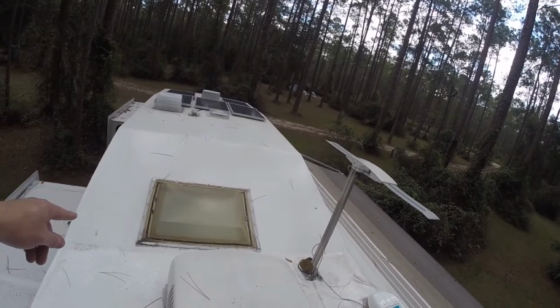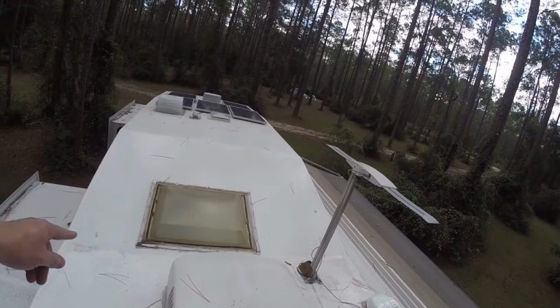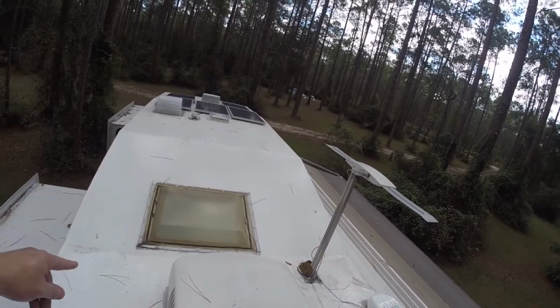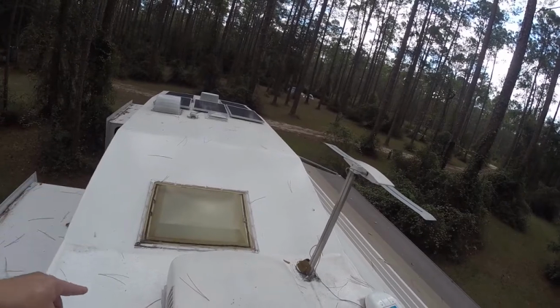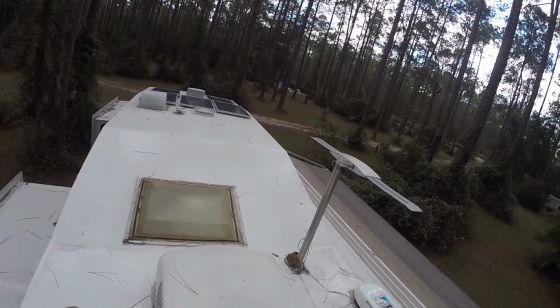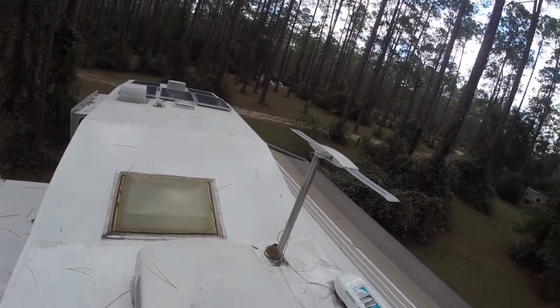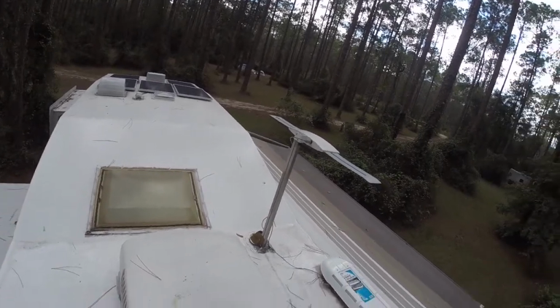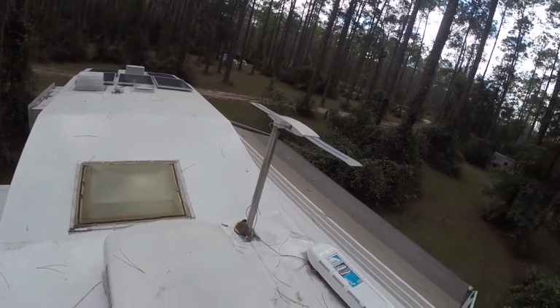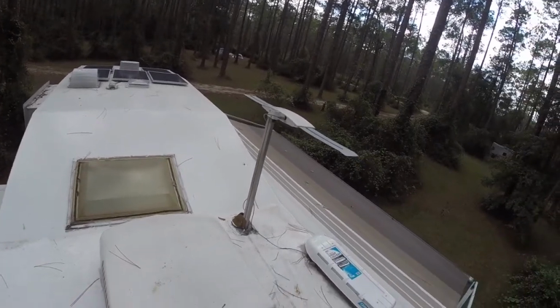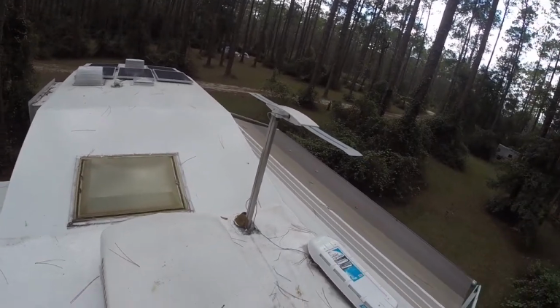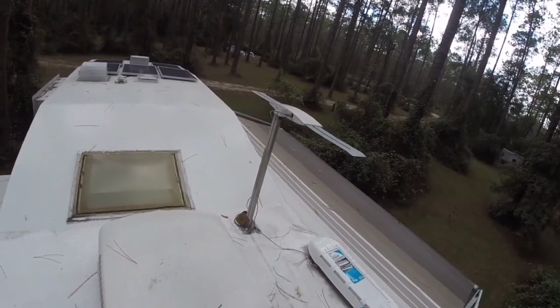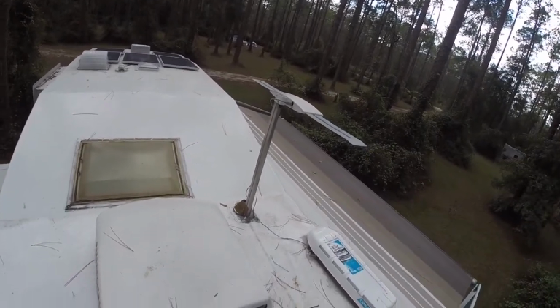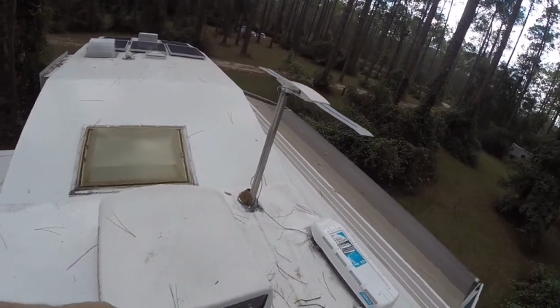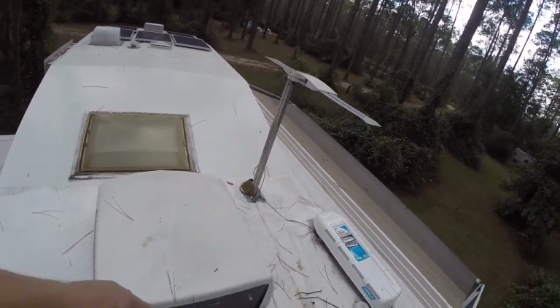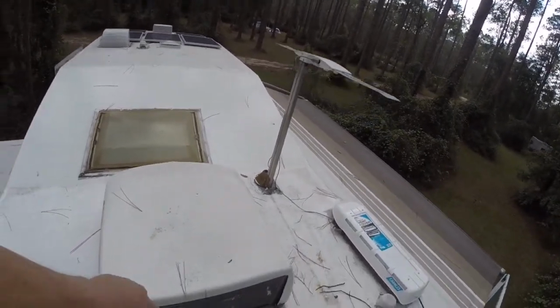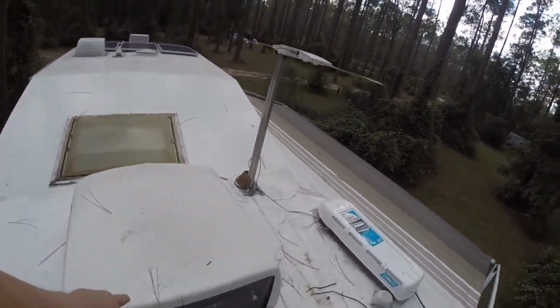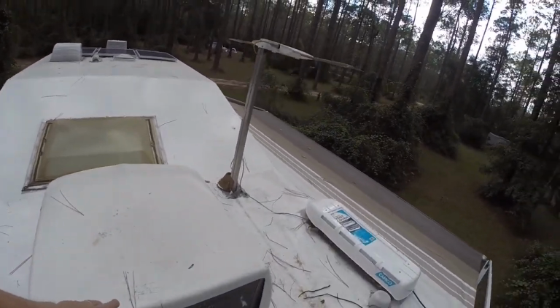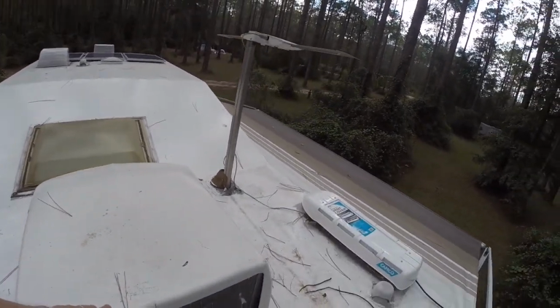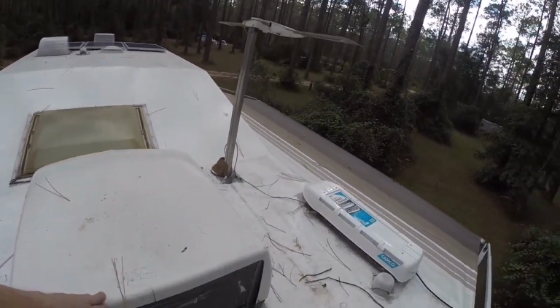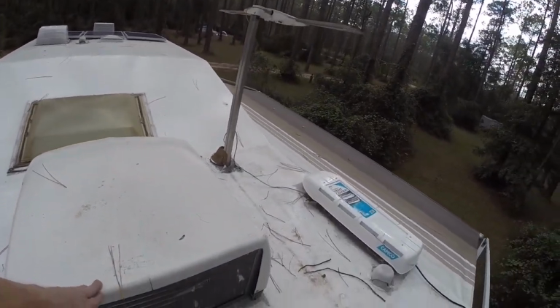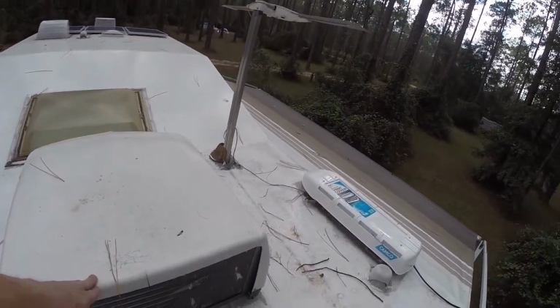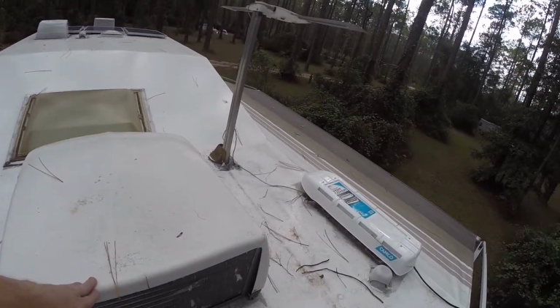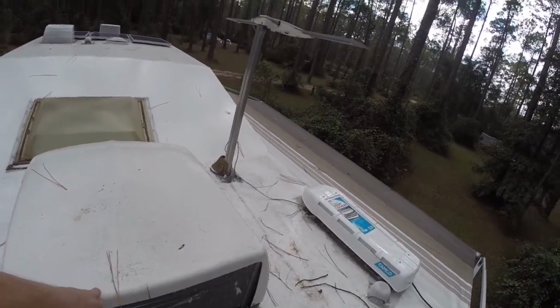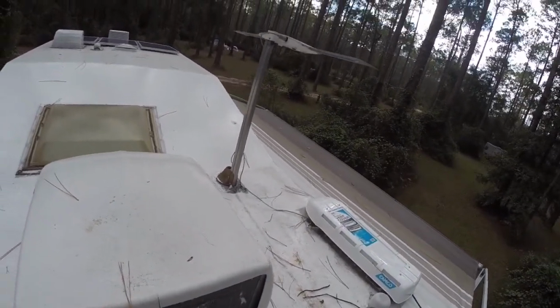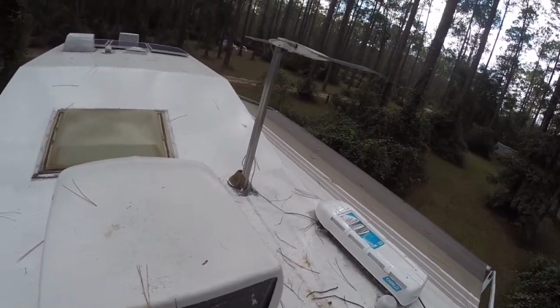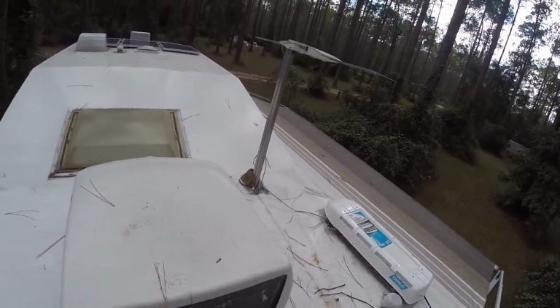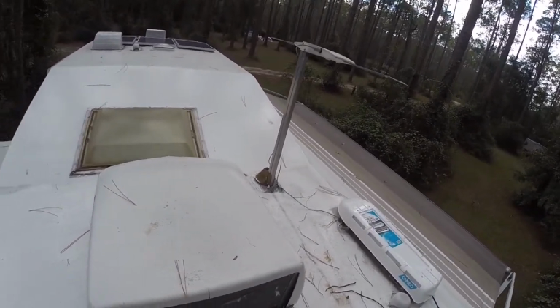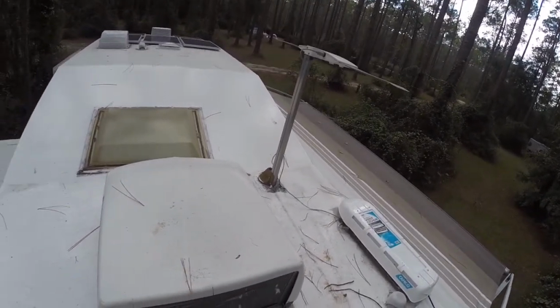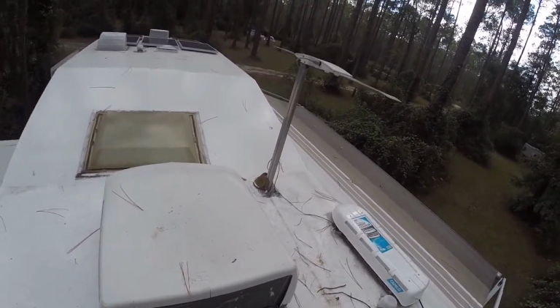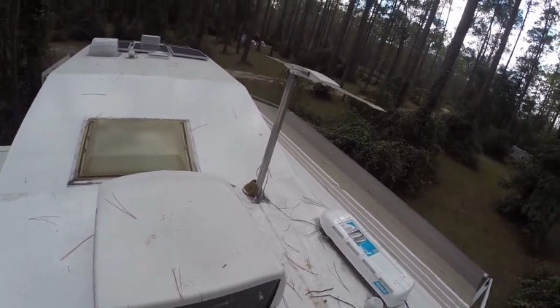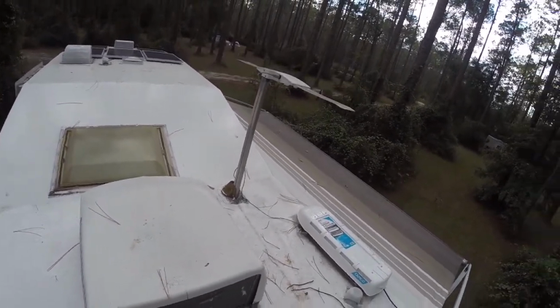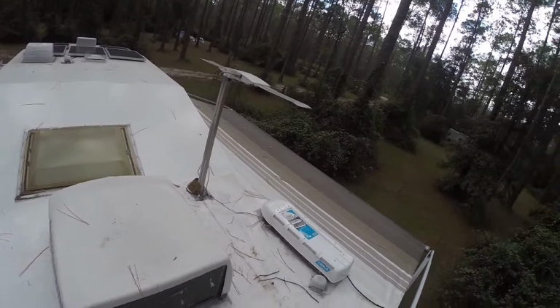The skylights here have some recaulking I'm going to do. I'm going to replace this eventually because you can see it's cracked, so eventually it's going to bust.